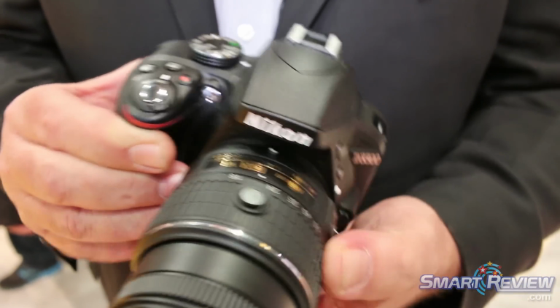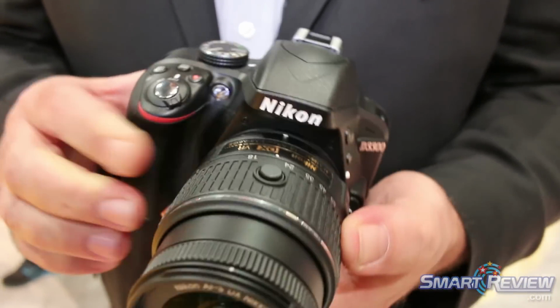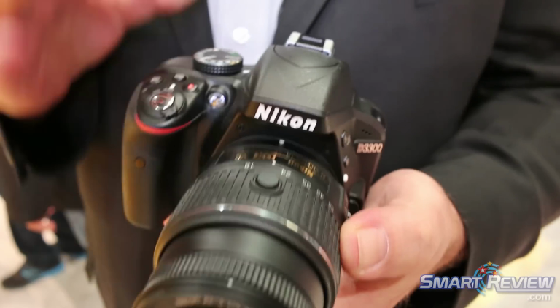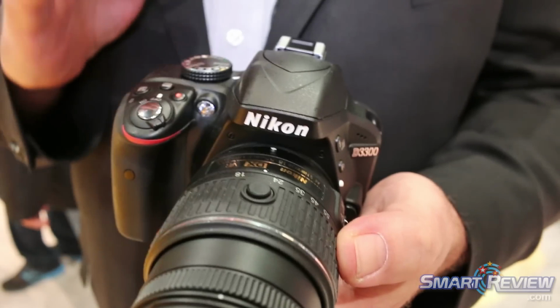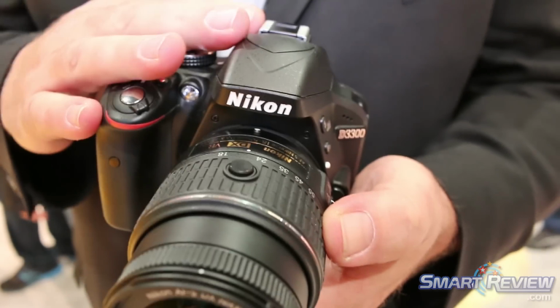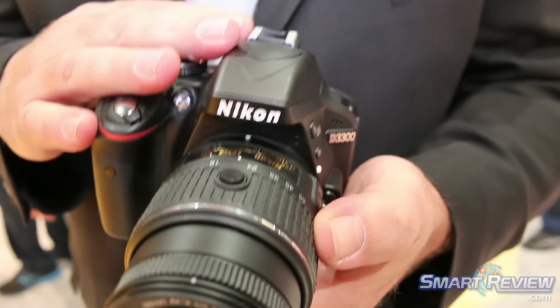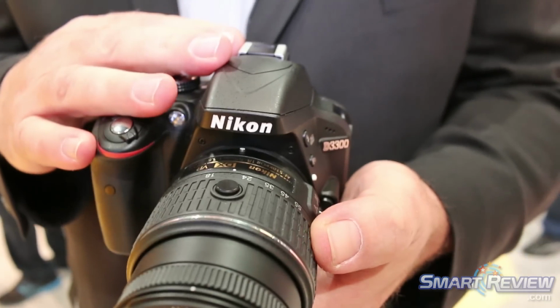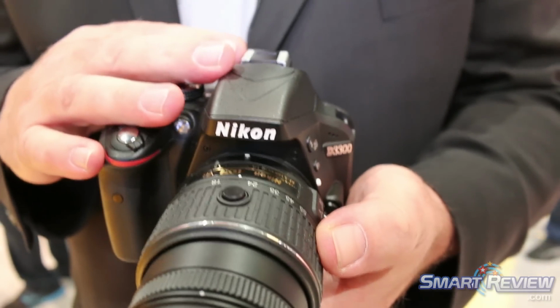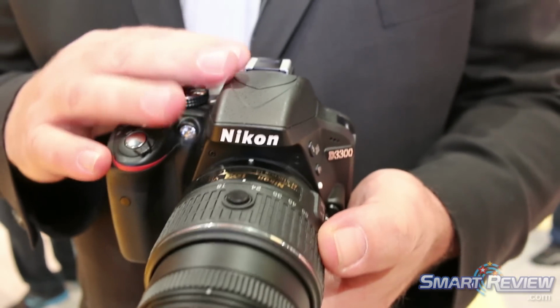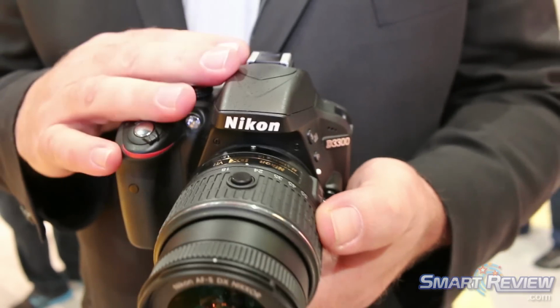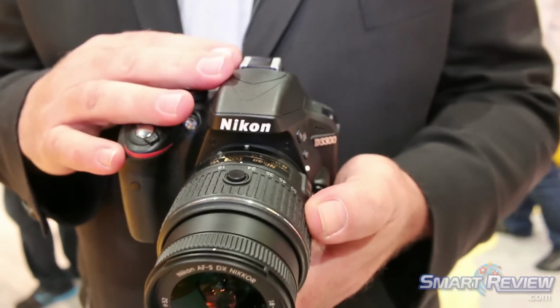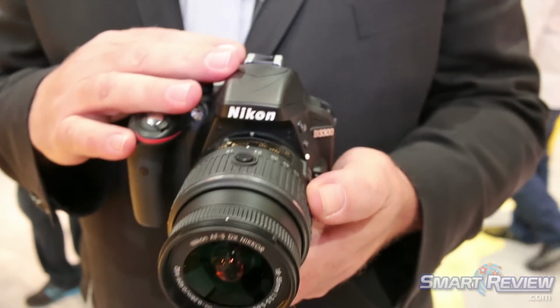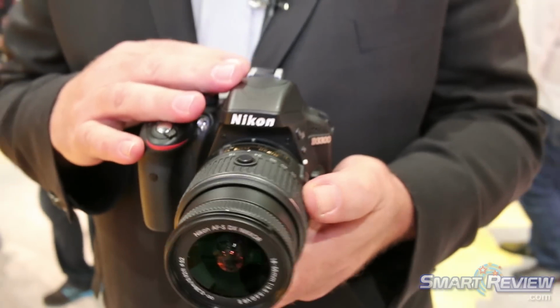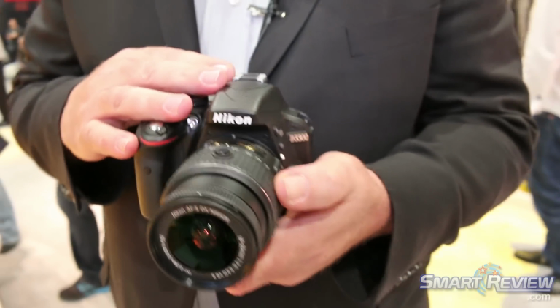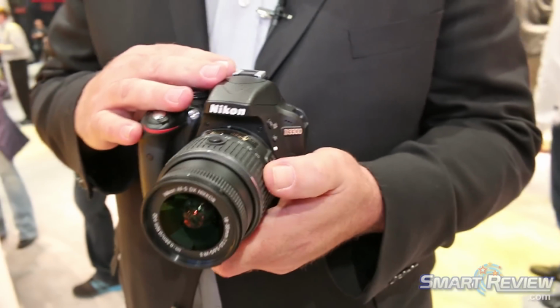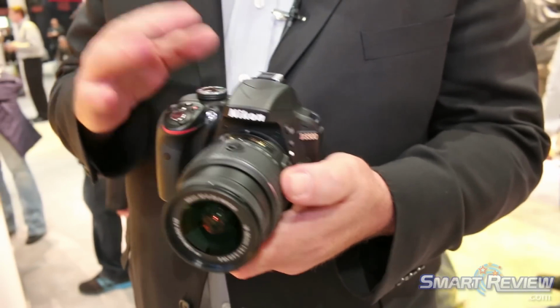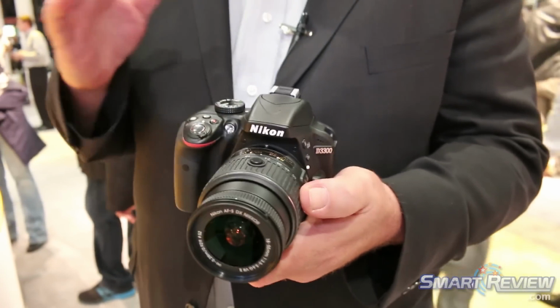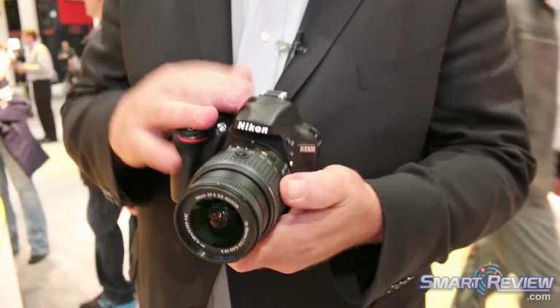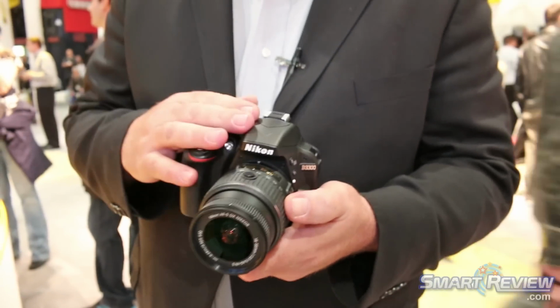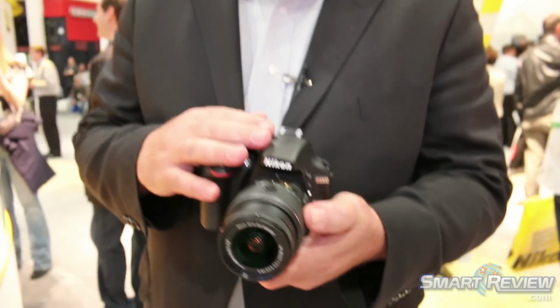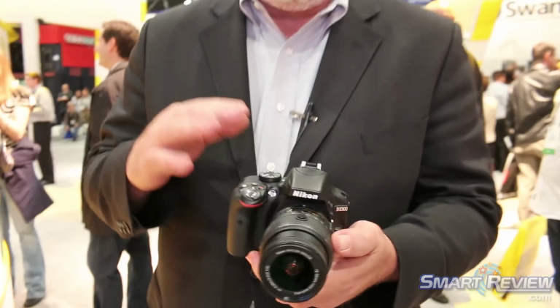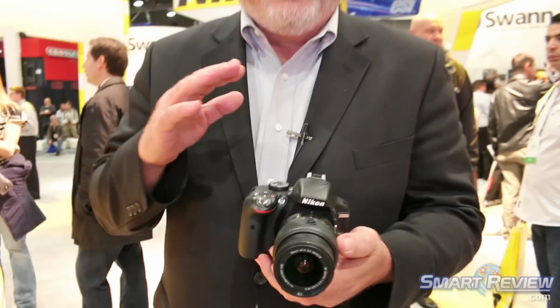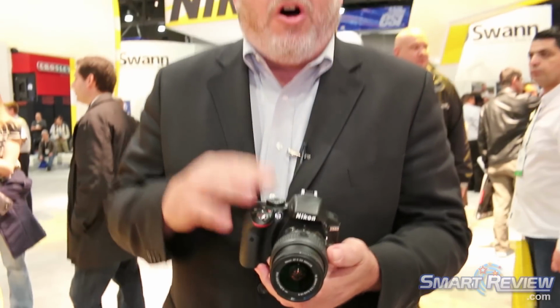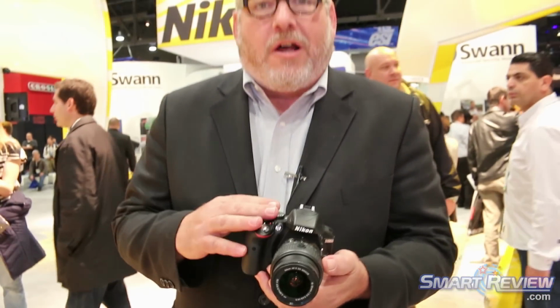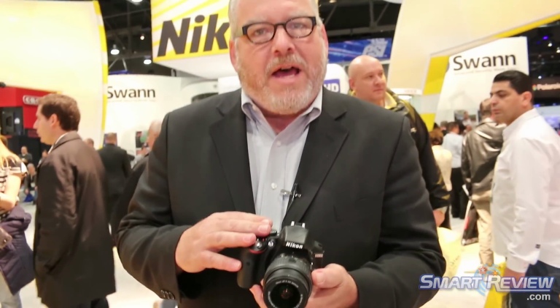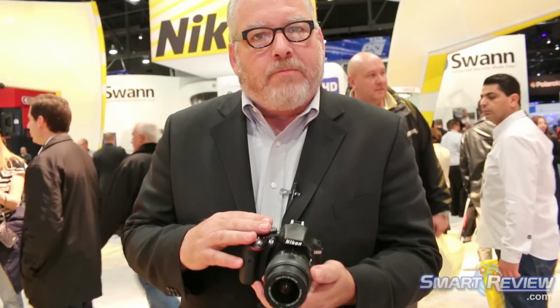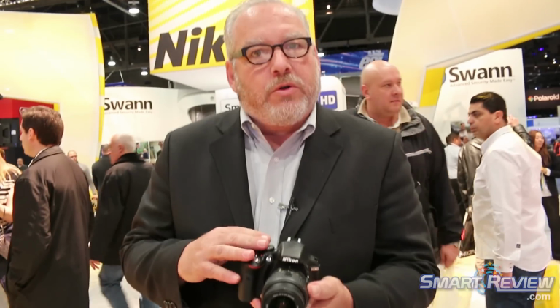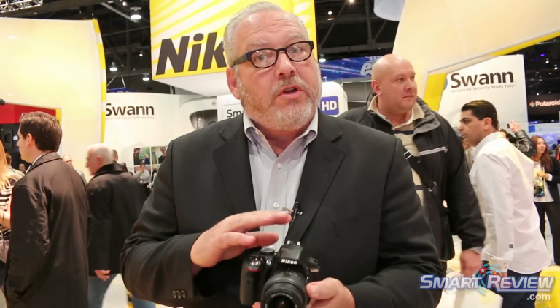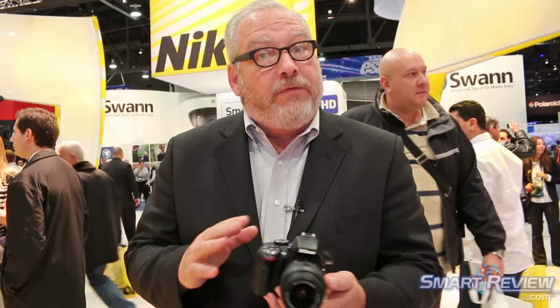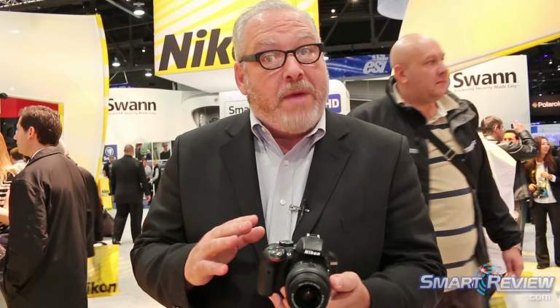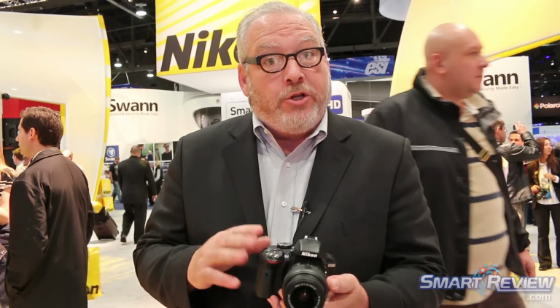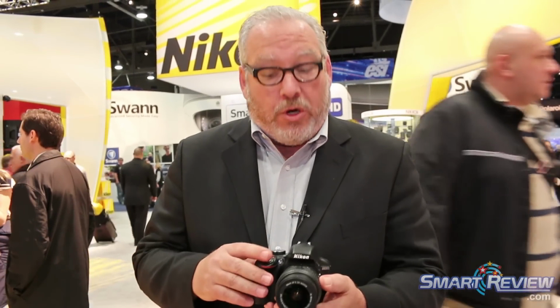The camera has a 24.2 megapixel CMOS sensor in it, built-in flash, all automatic modes, and full manual modes.